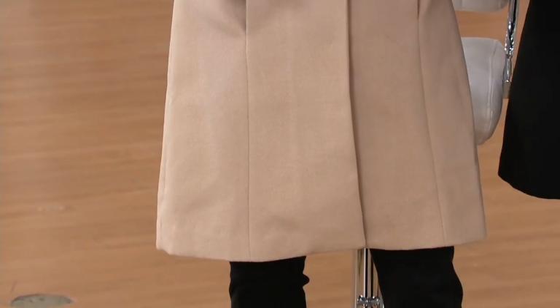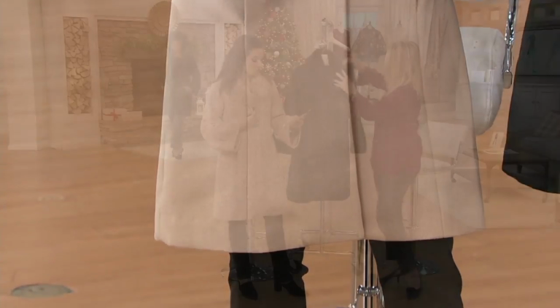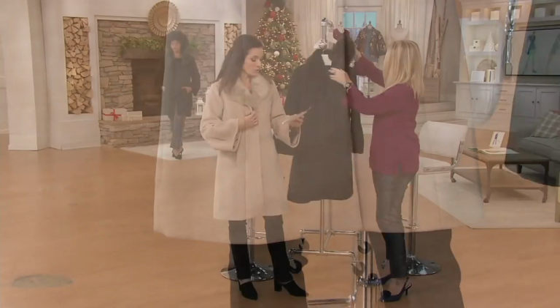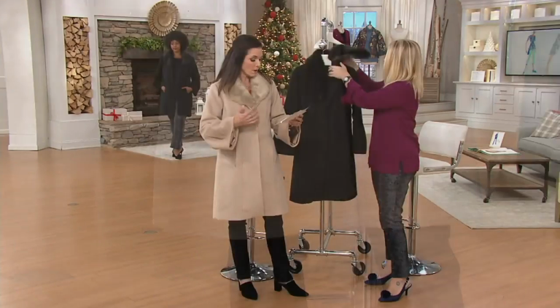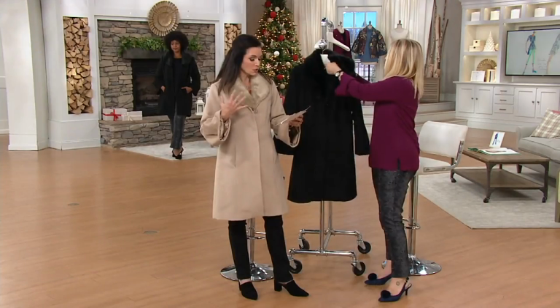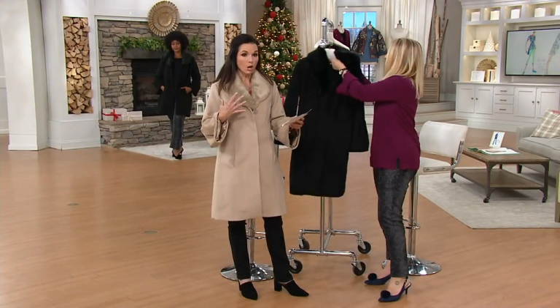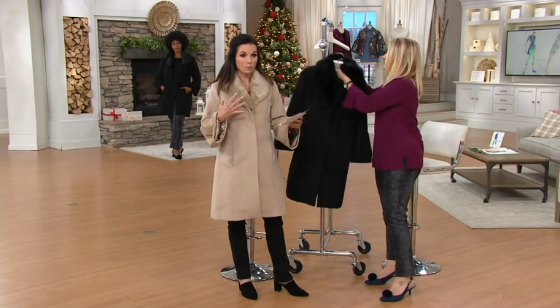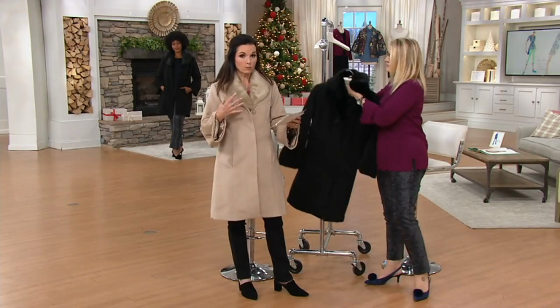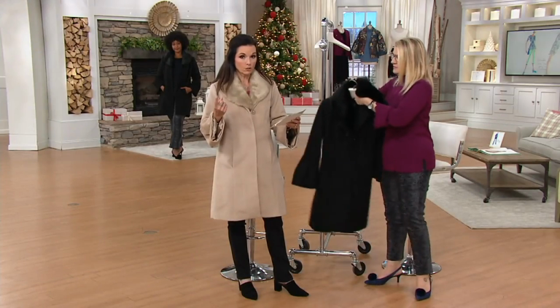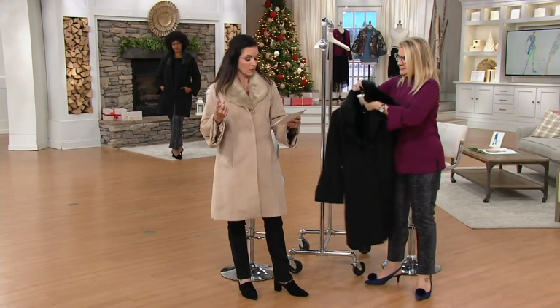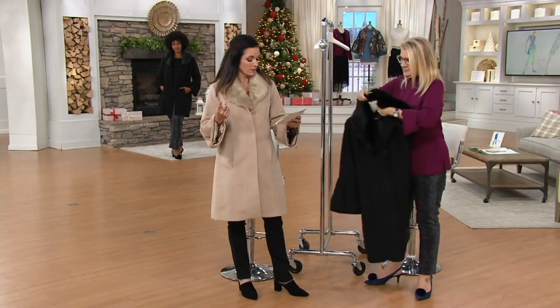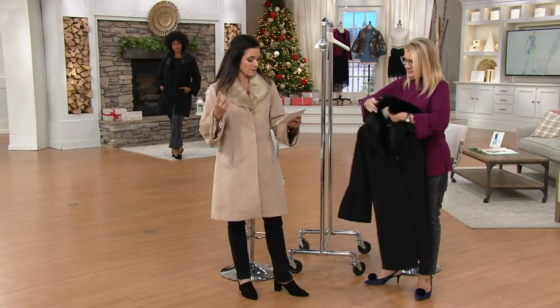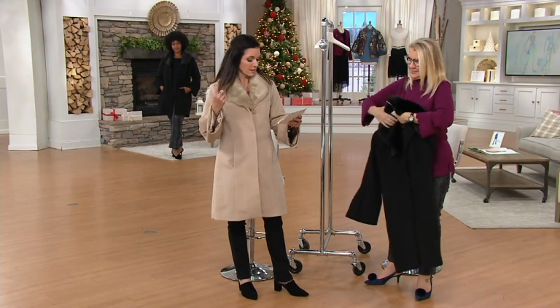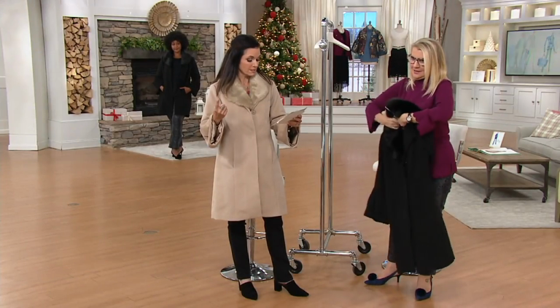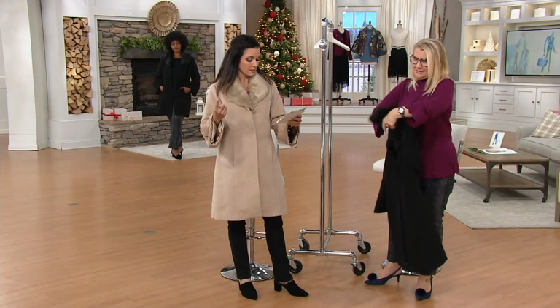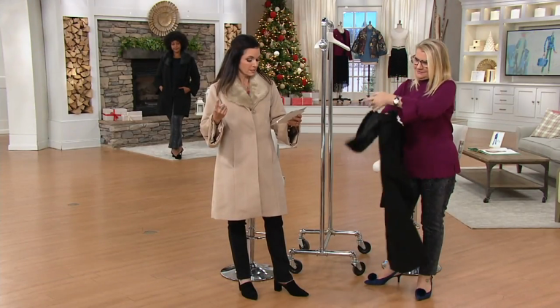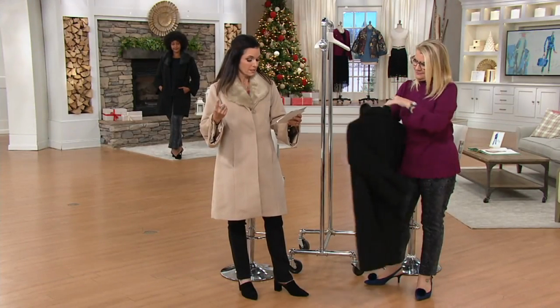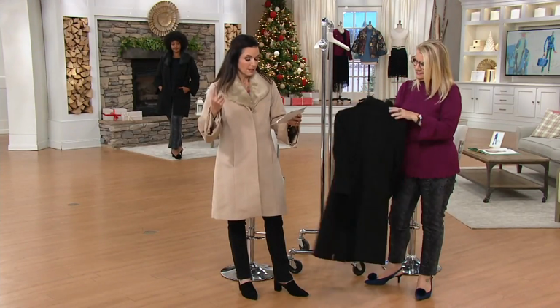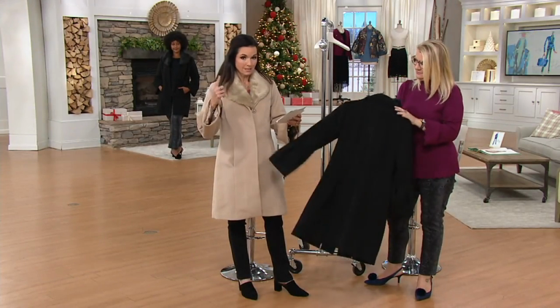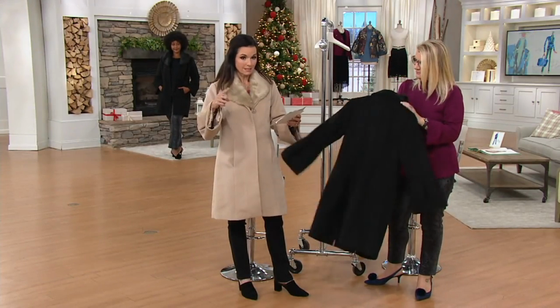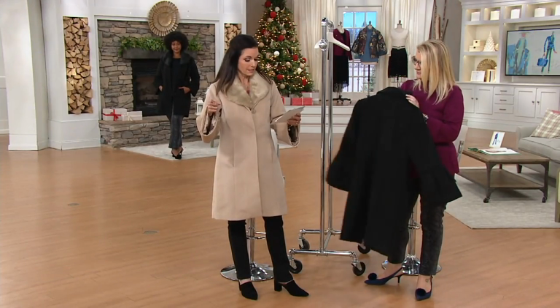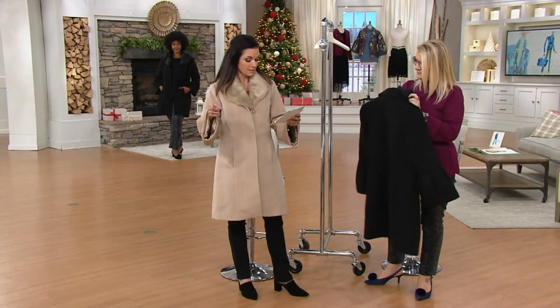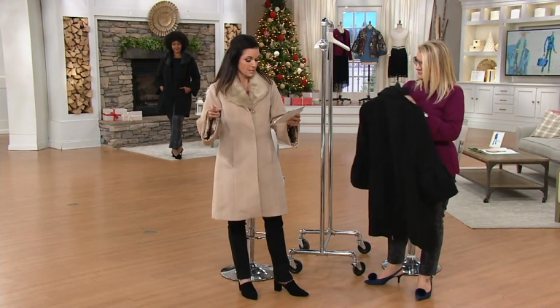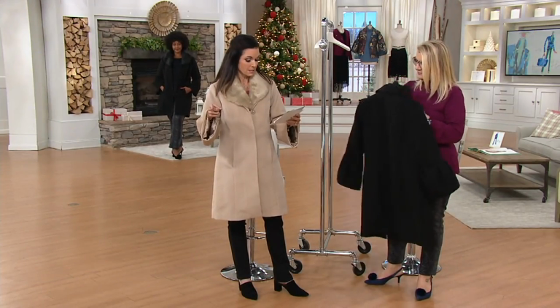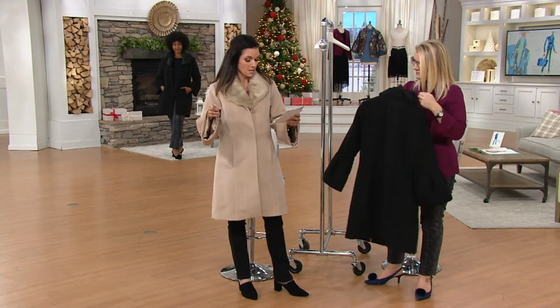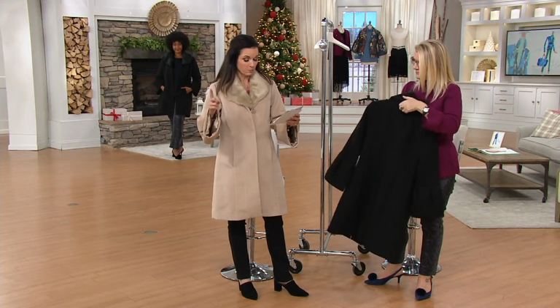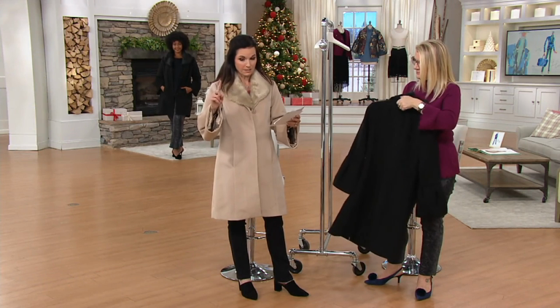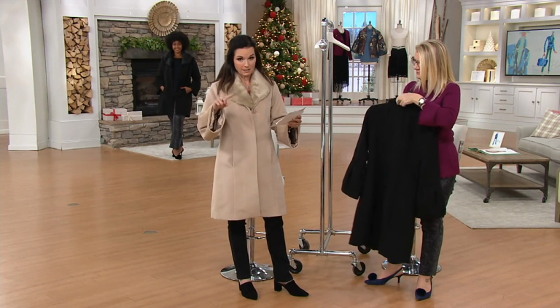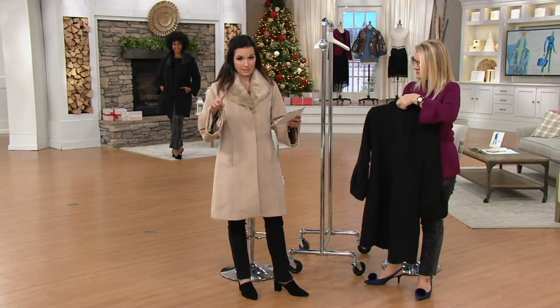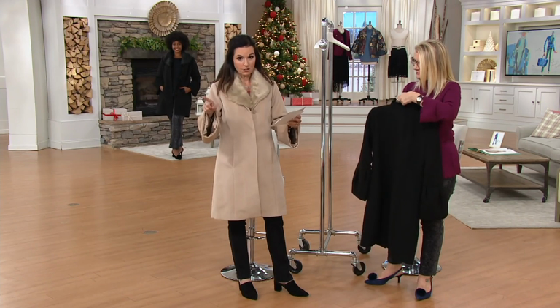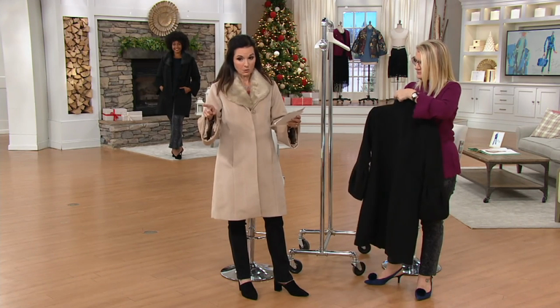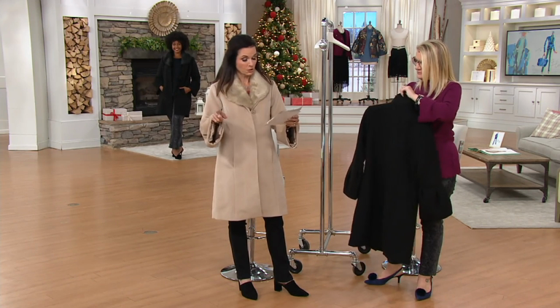Here's what we have left in taupe: size 6, 10 to 16, and plus sizes 18 to 22.